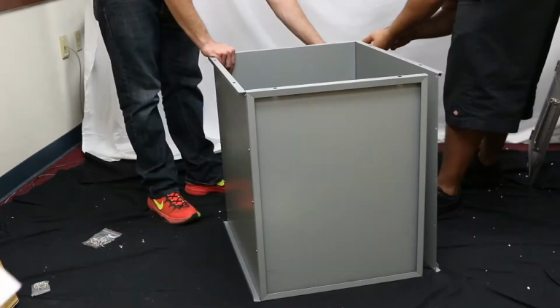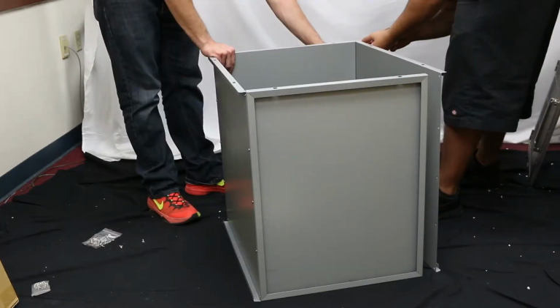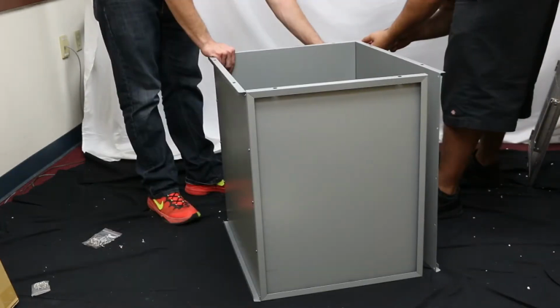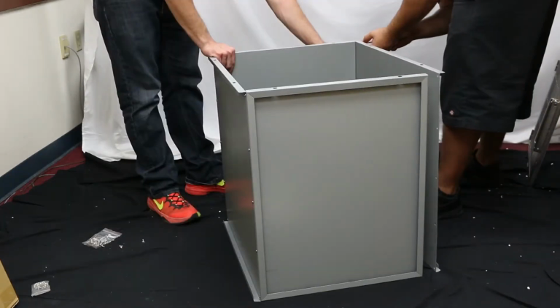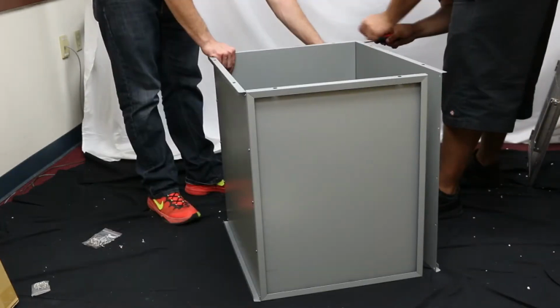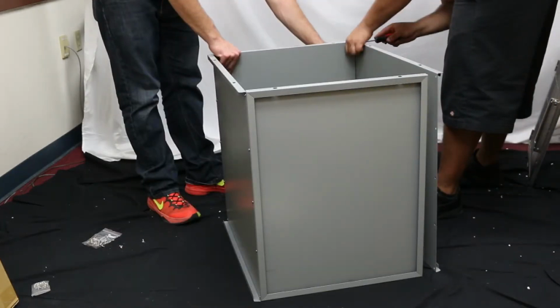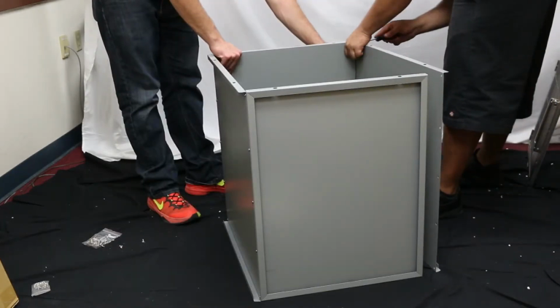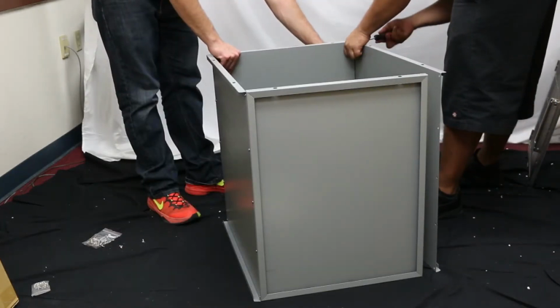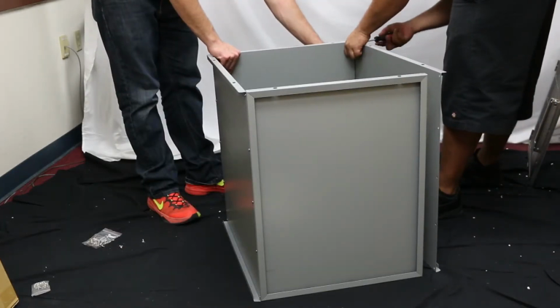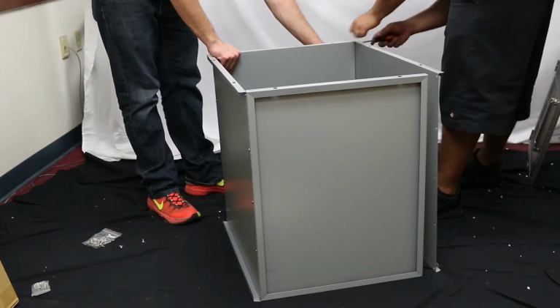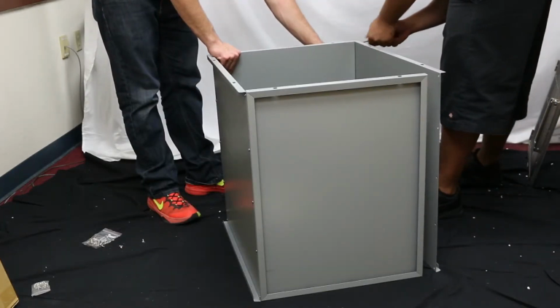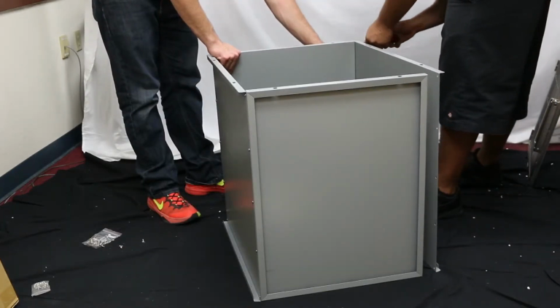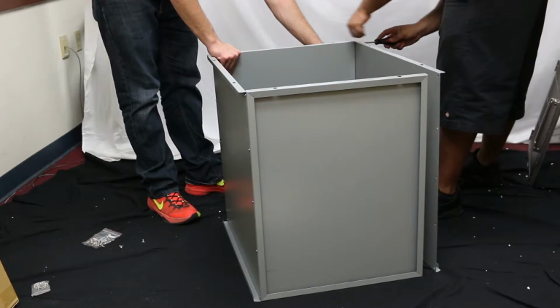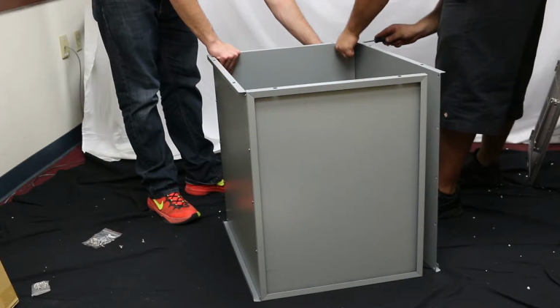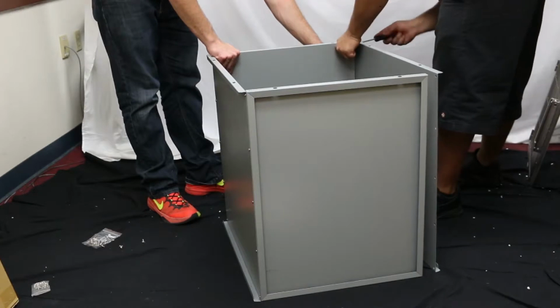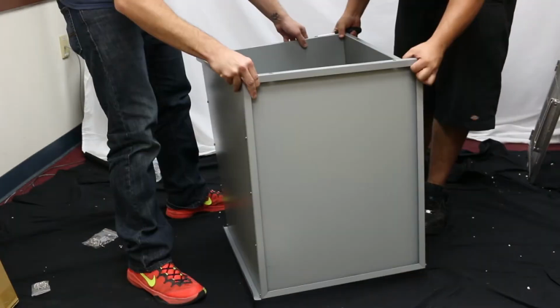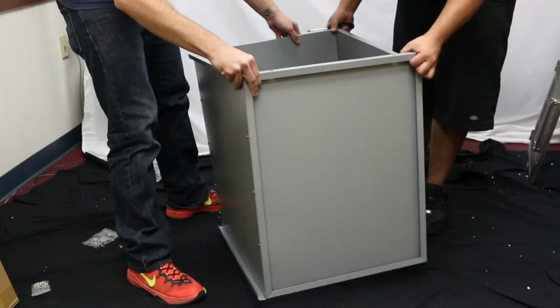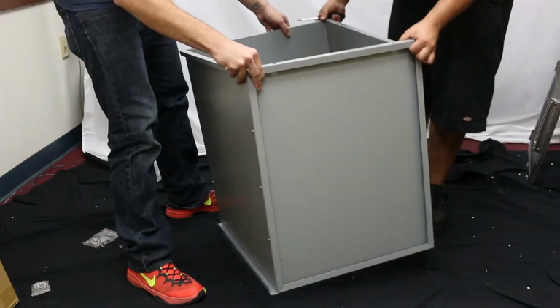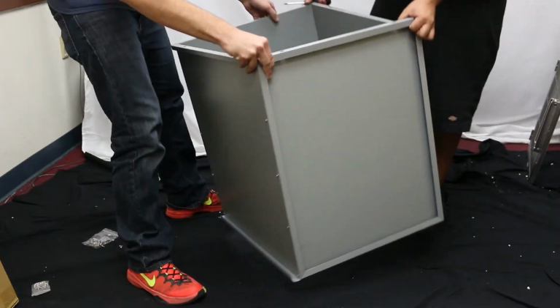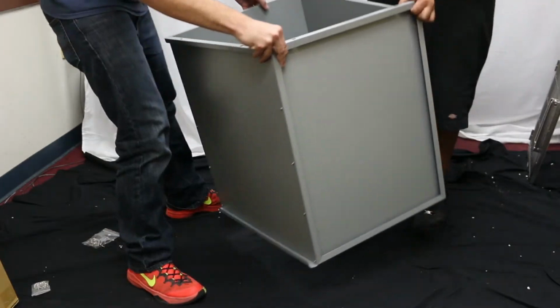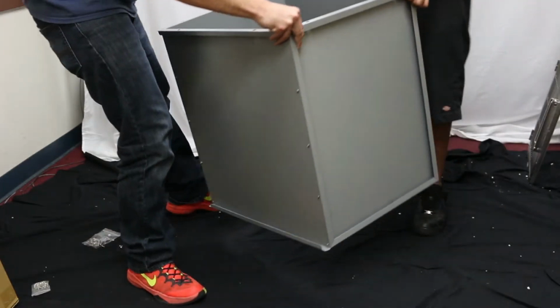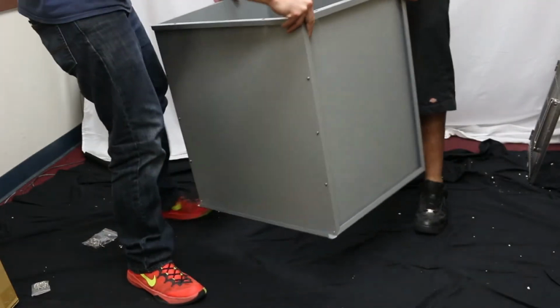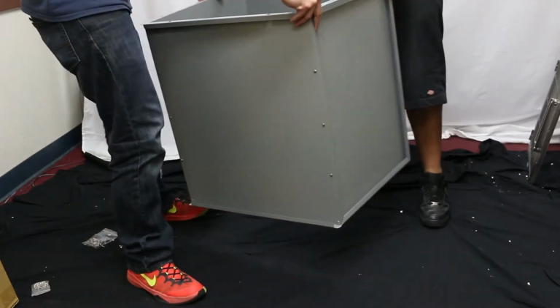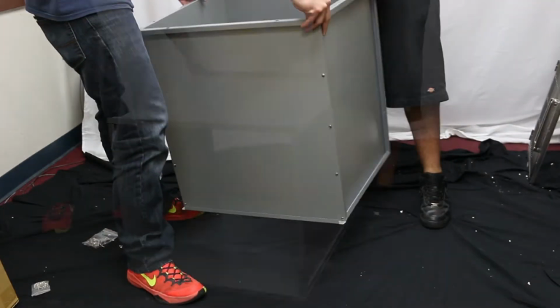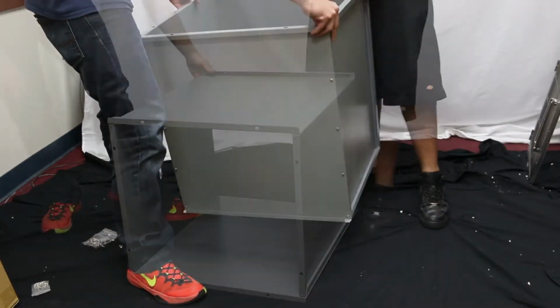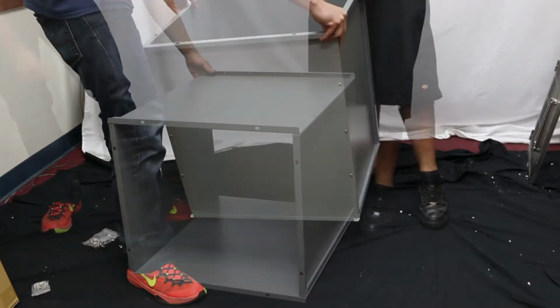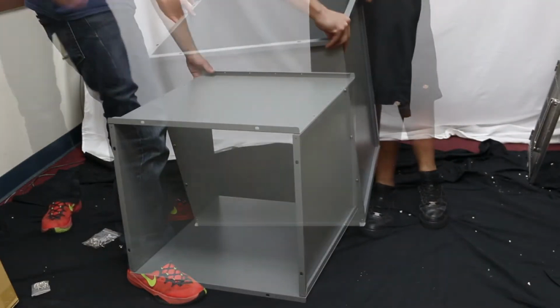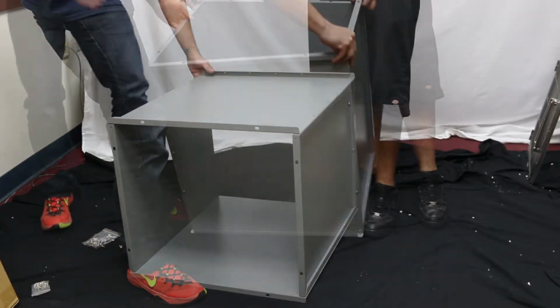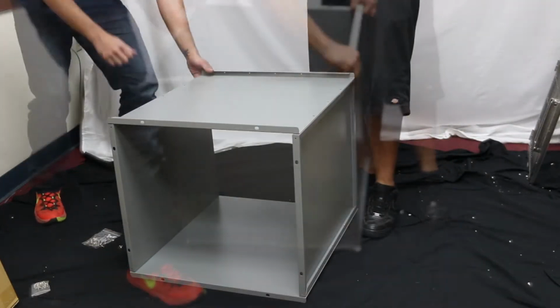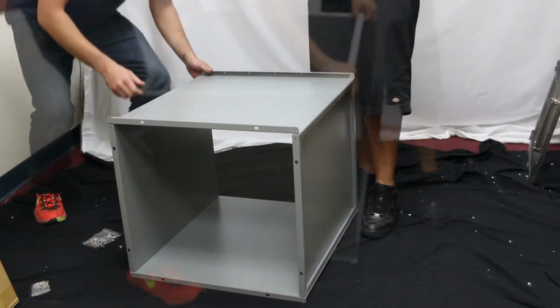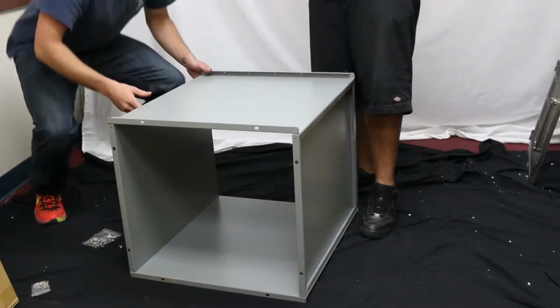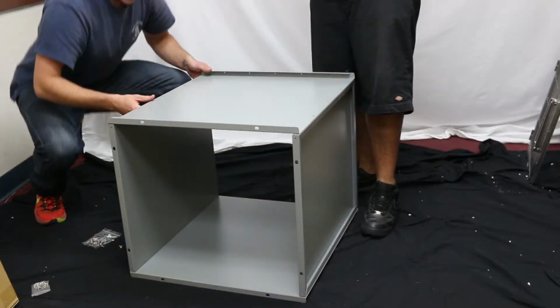Now we can attach the final side panel, making sure that all of the larger holes are facing the same direction.